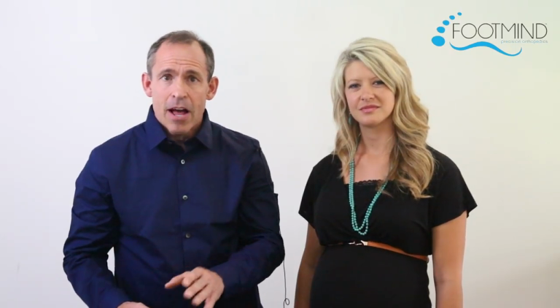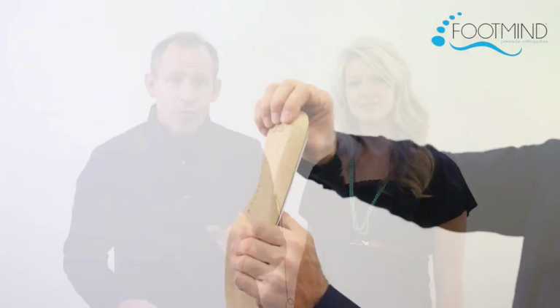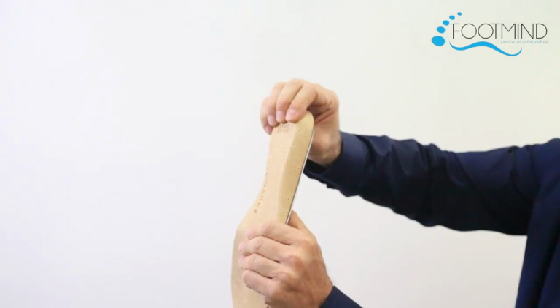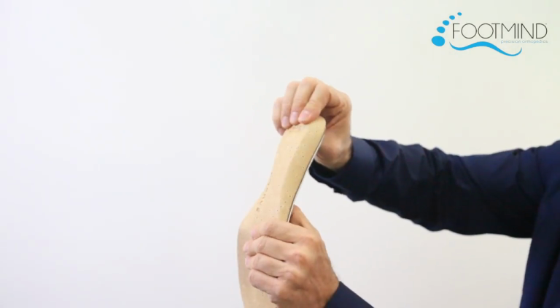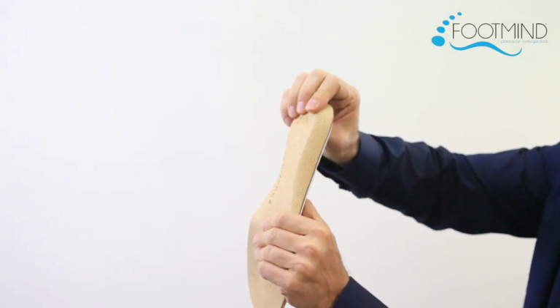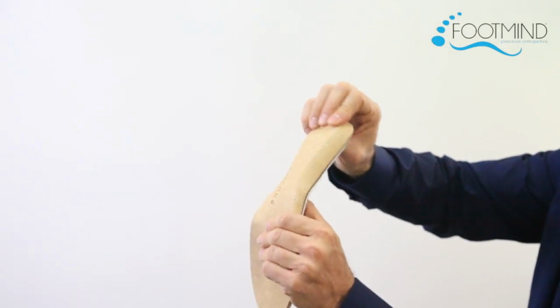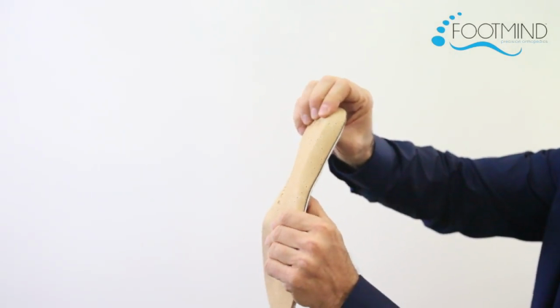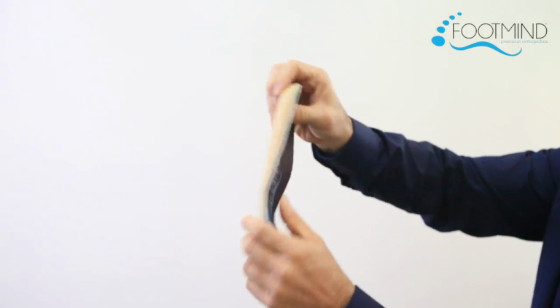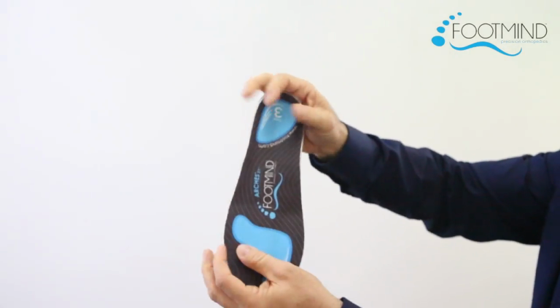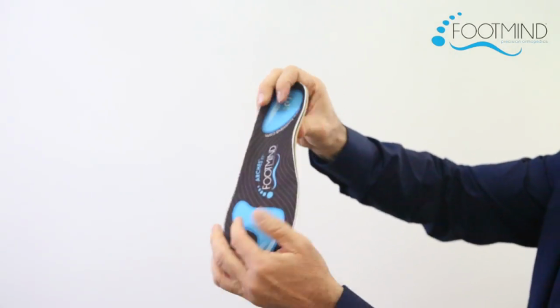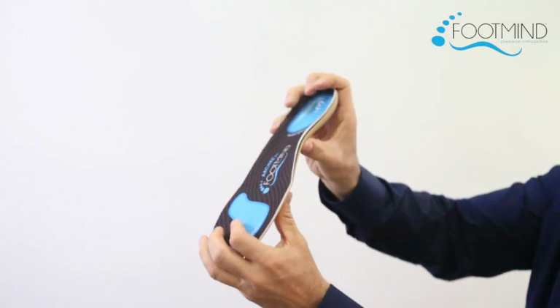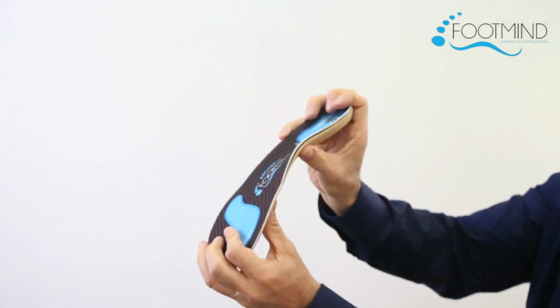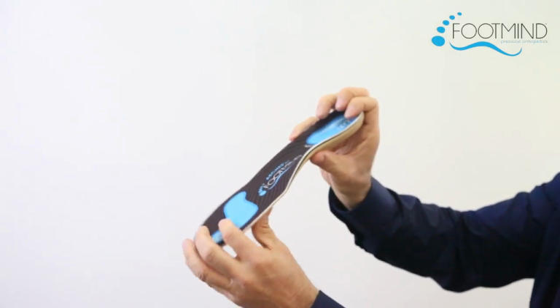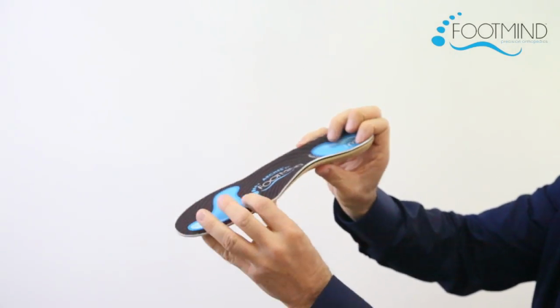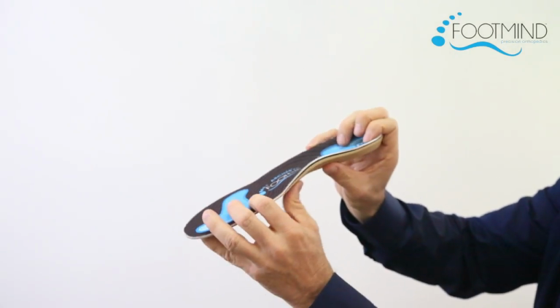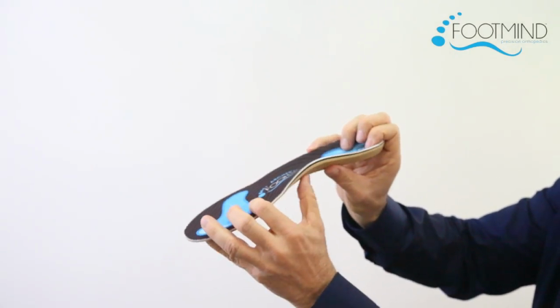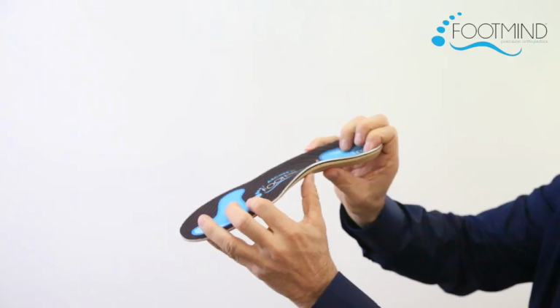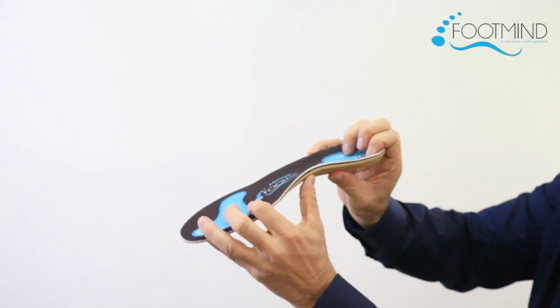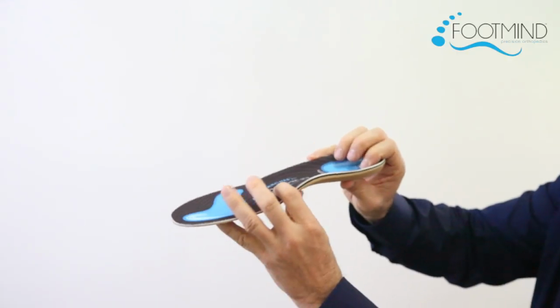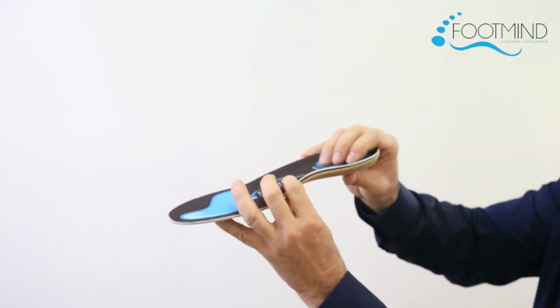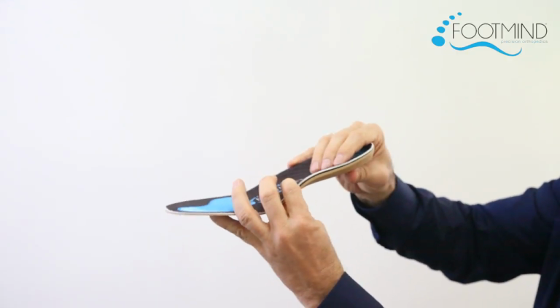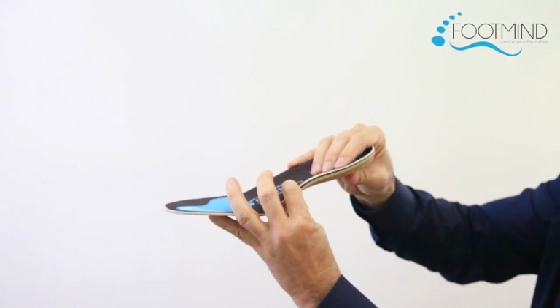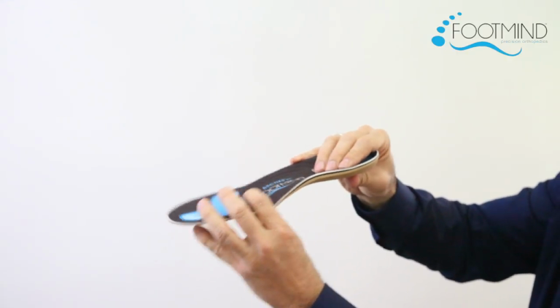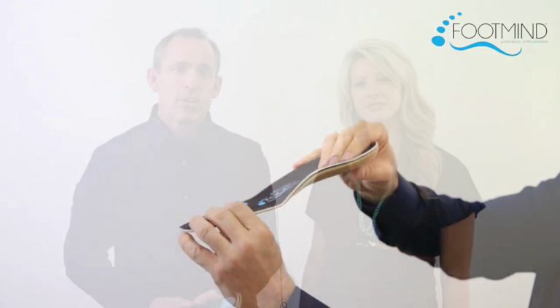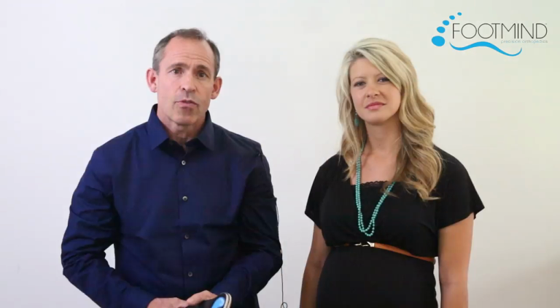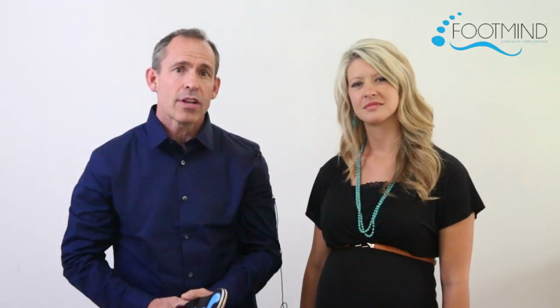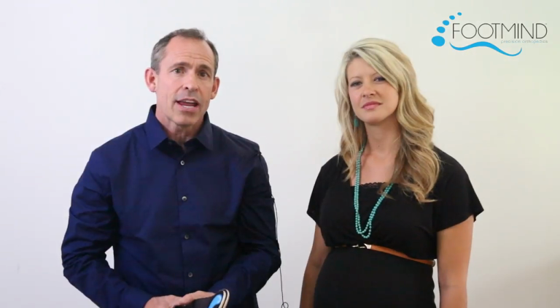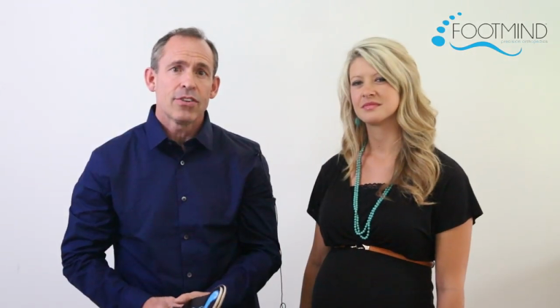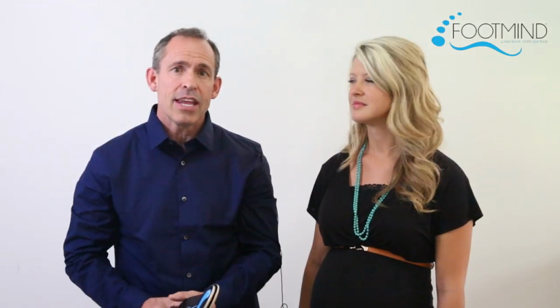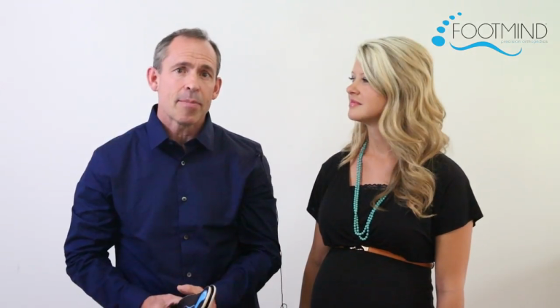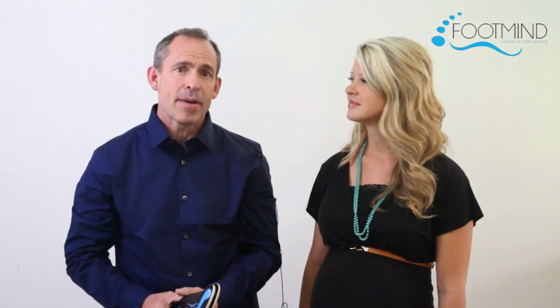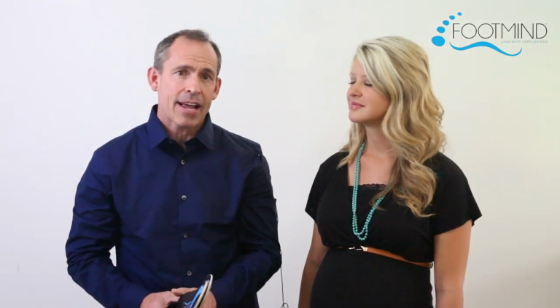A full-length orthotic that is semi-rigid and semi-soft, relieving pain but correcting motion in your foot, ankle, knee, hip, and back.